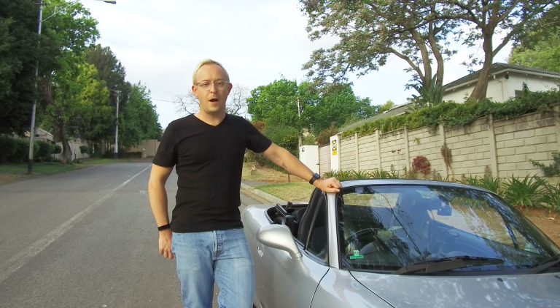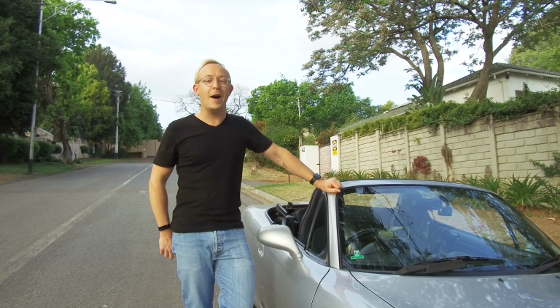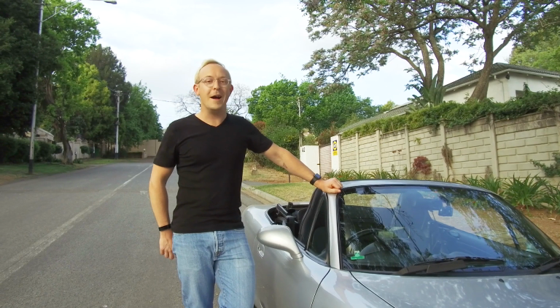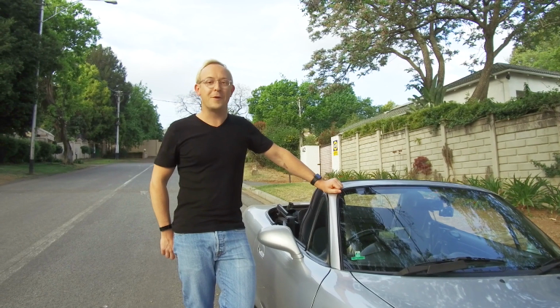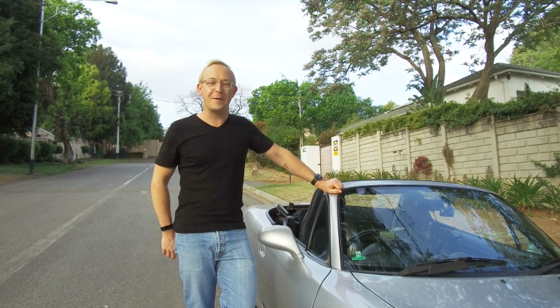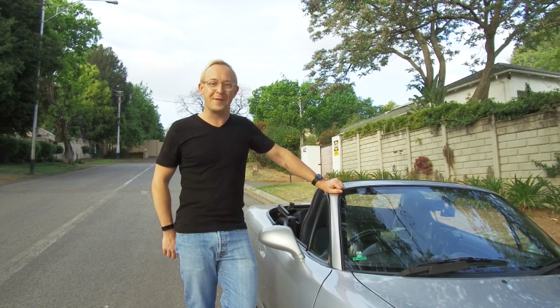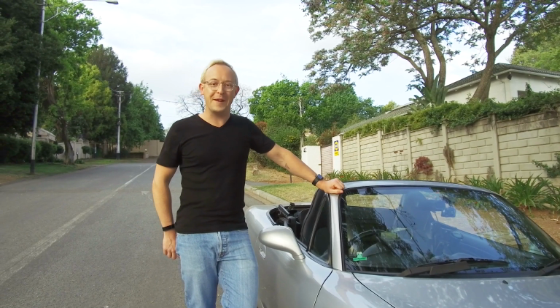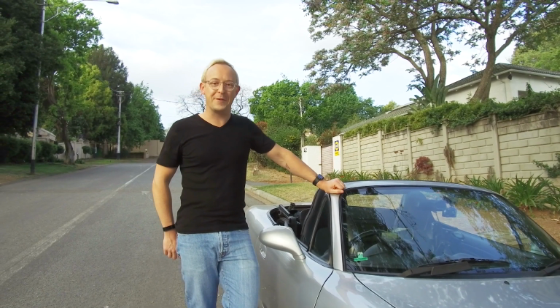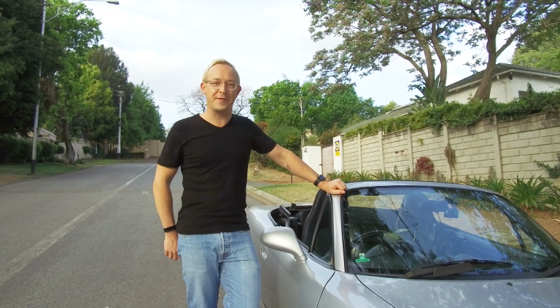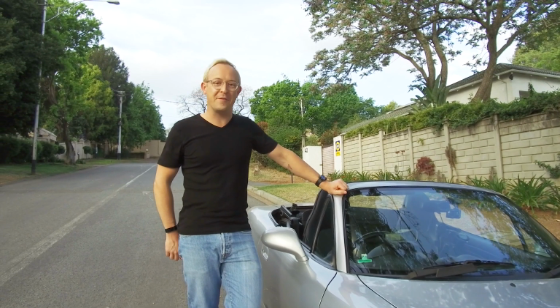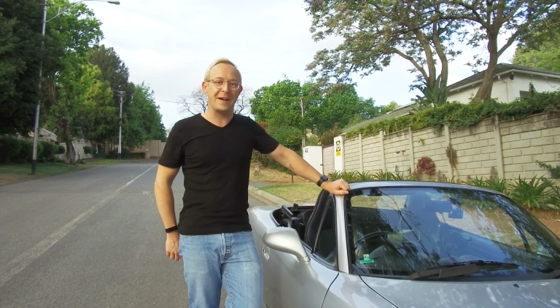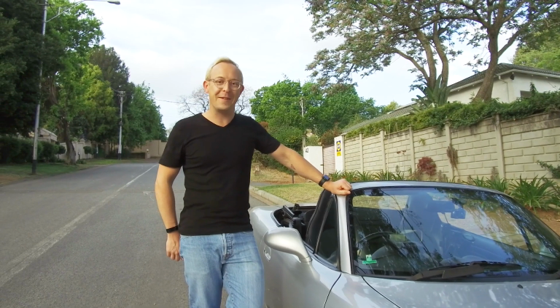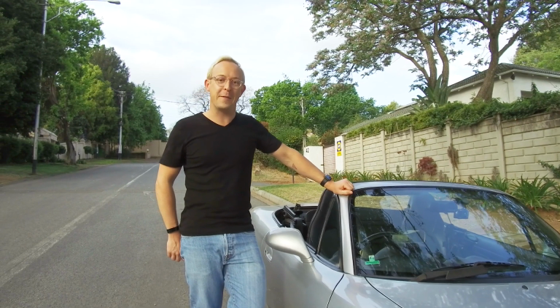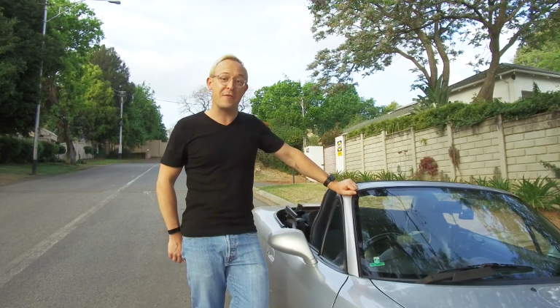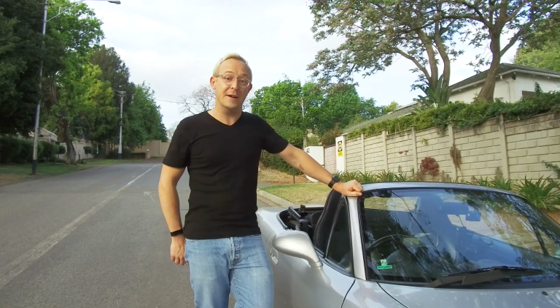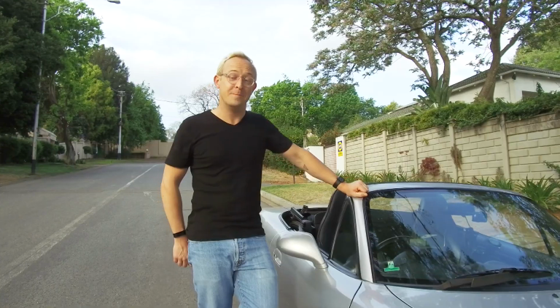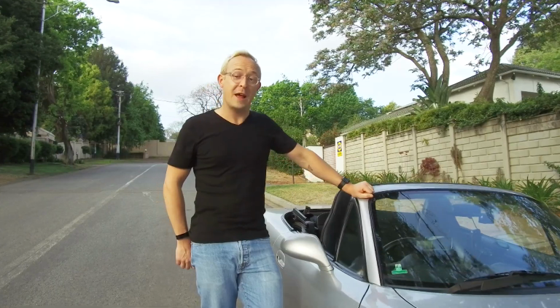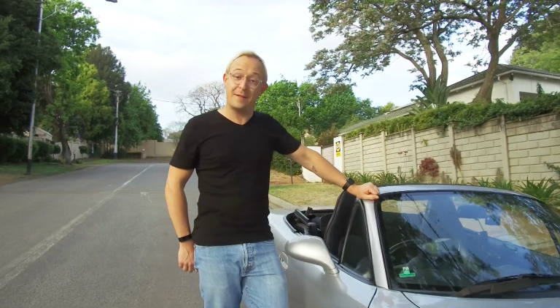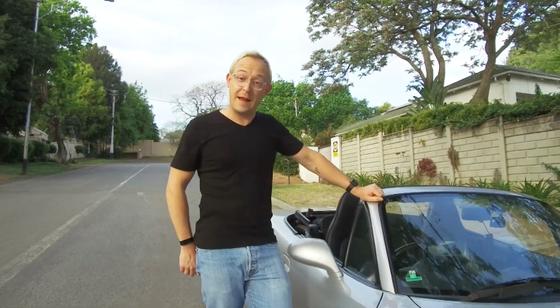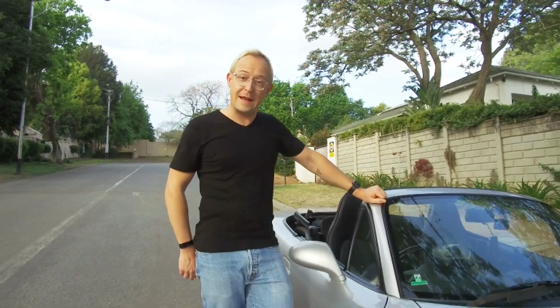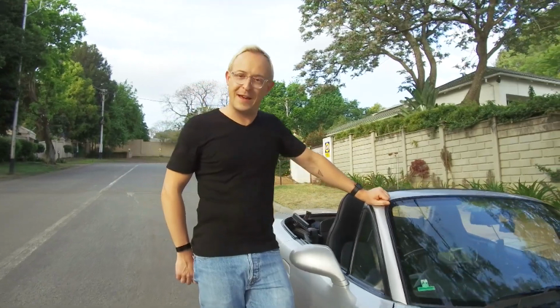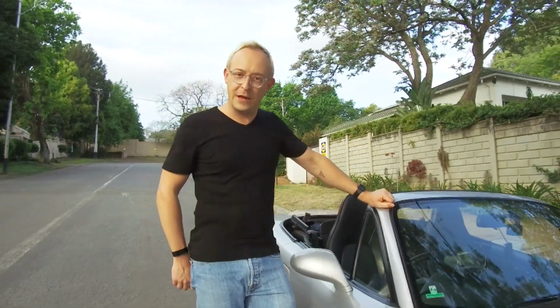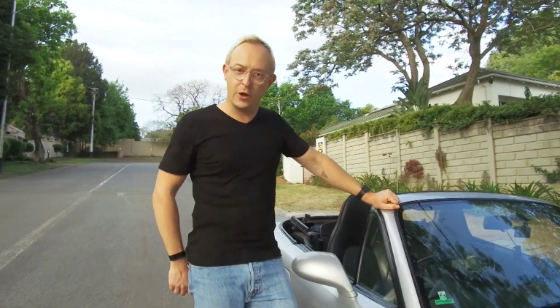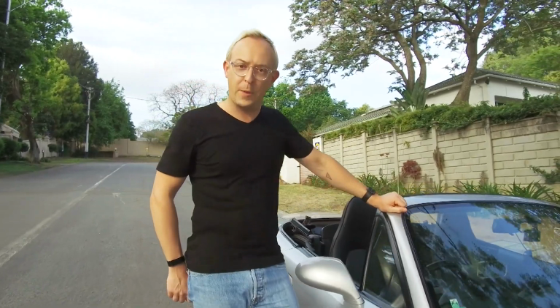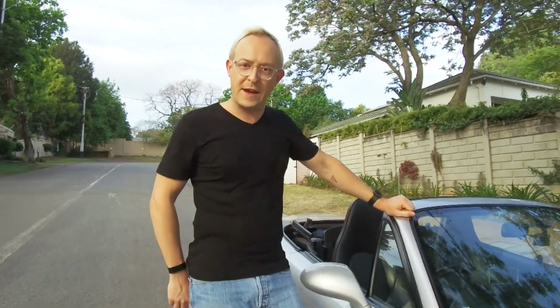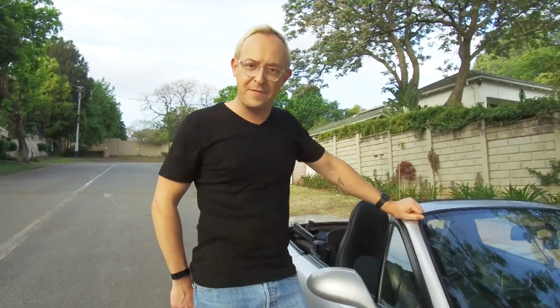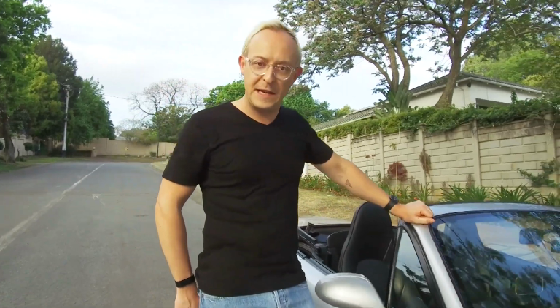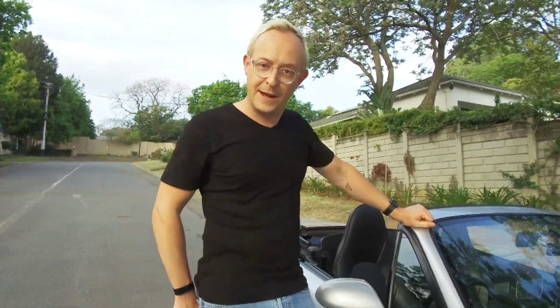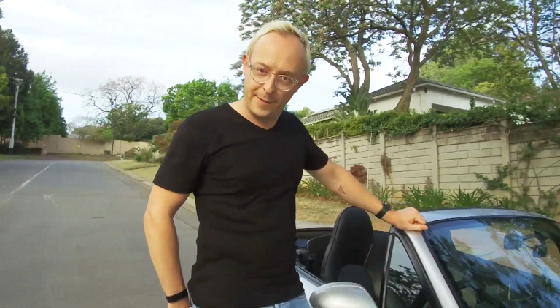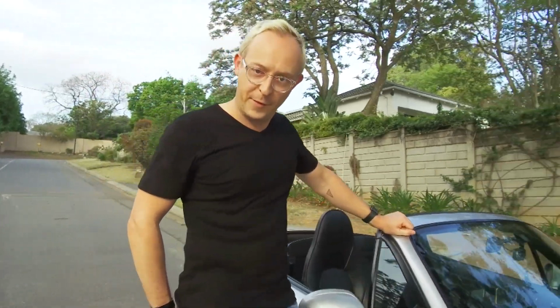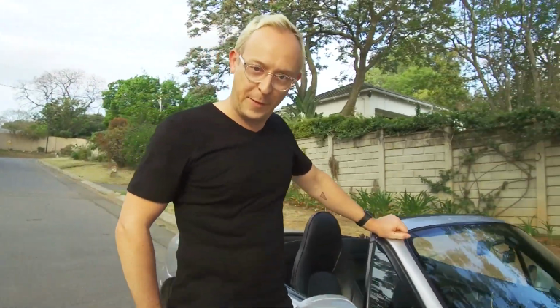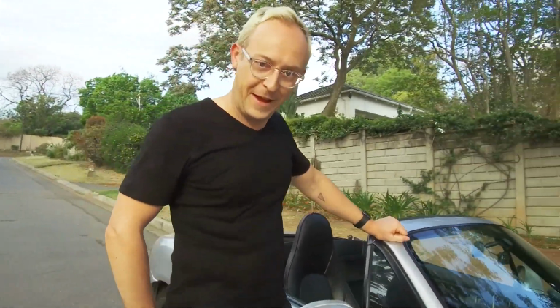Hi, I'm Craig Wilson, editor of Stuff Magazine South Africa, and today I'm taking a look at the Navdi heads-up display.